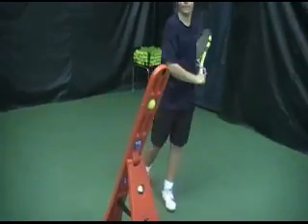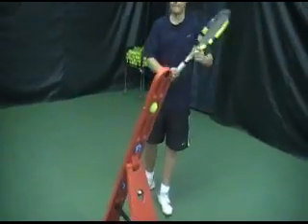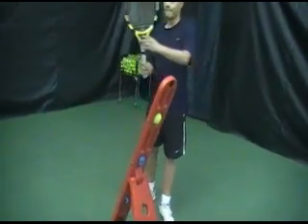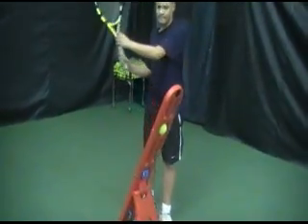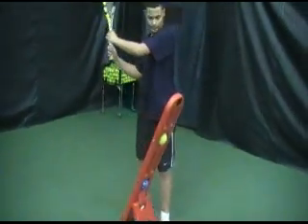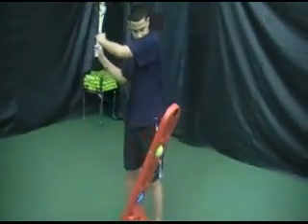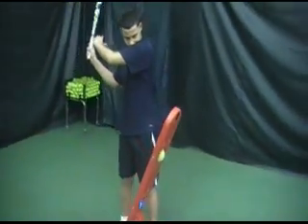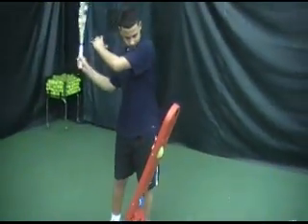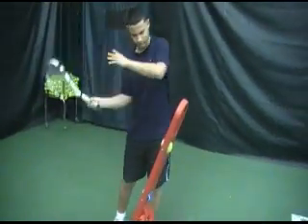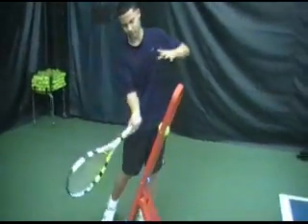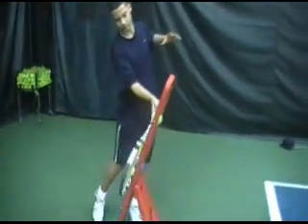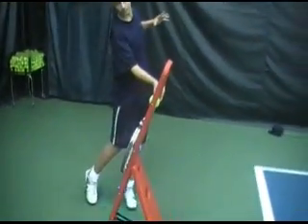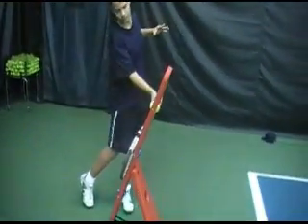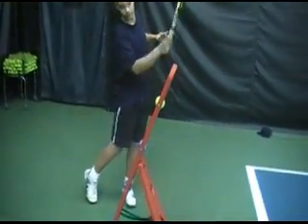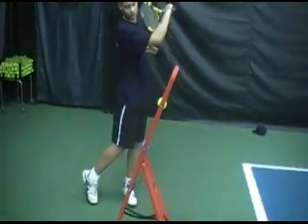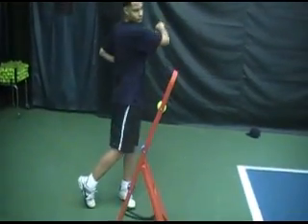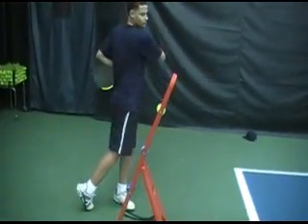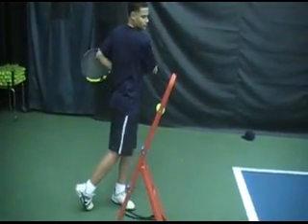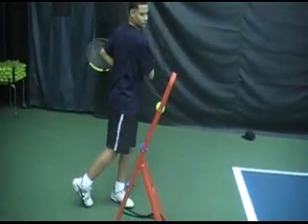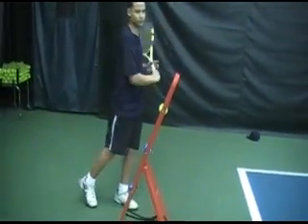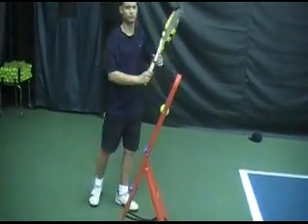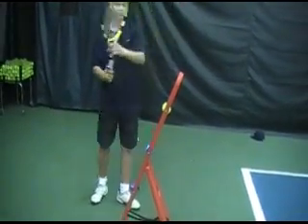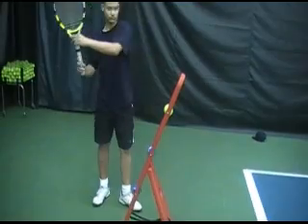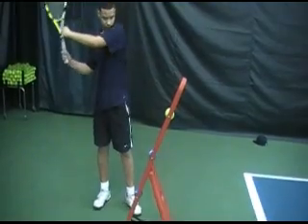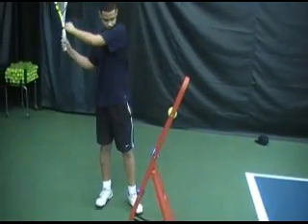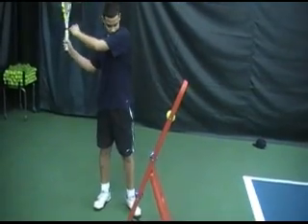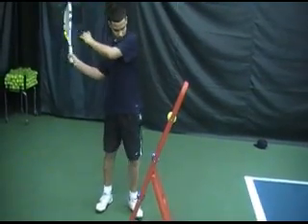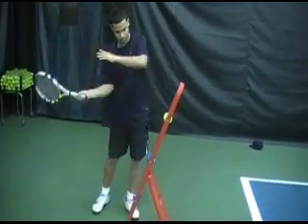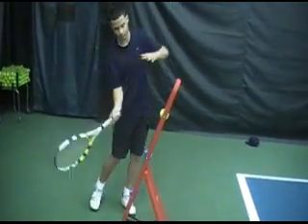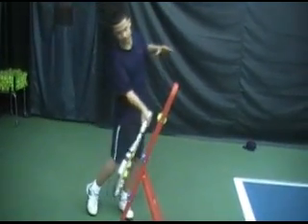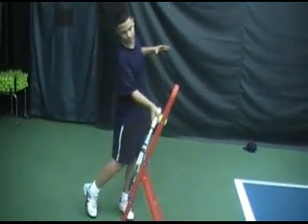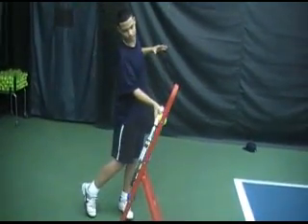I'm going to give you a side view of that. Notice that he's not hitting the ball — he's only spinning.